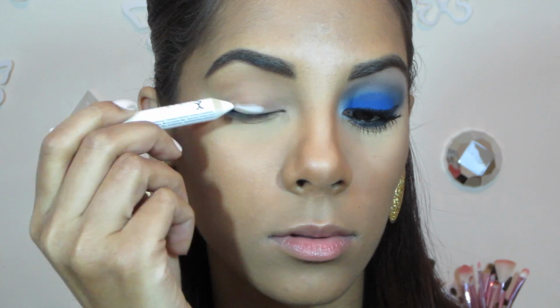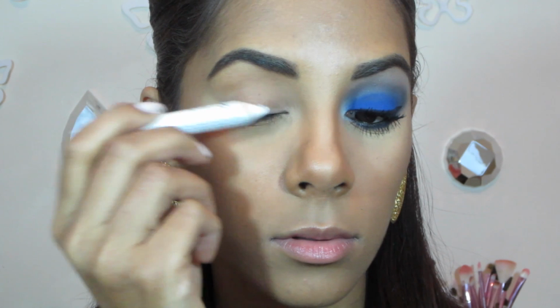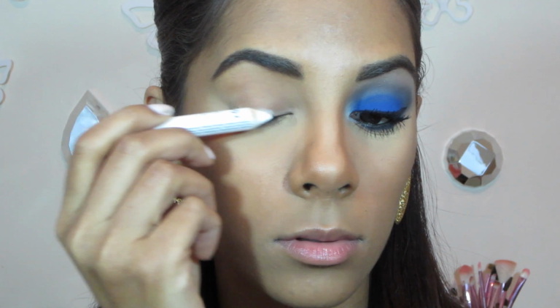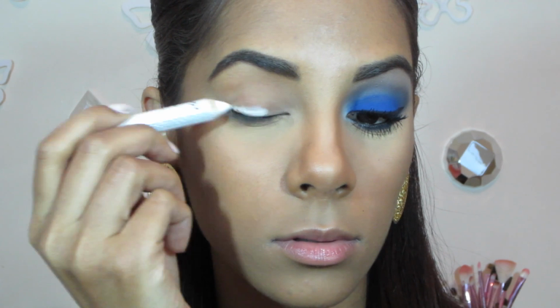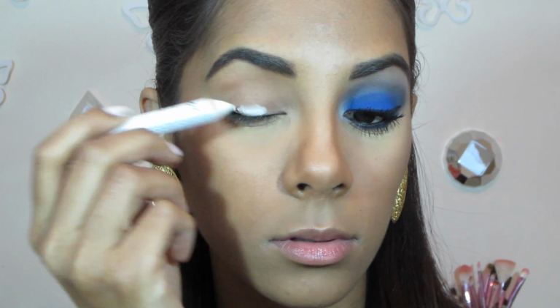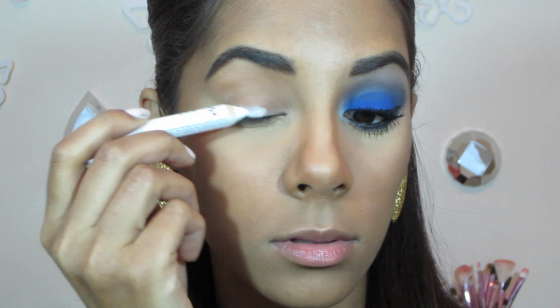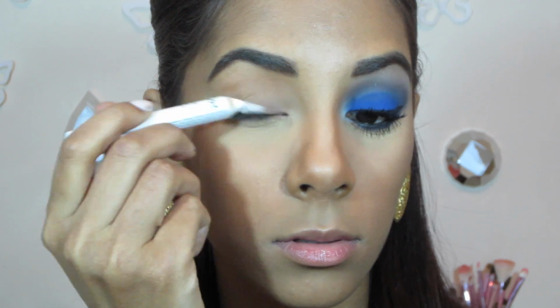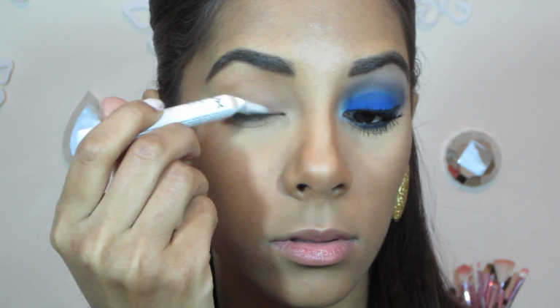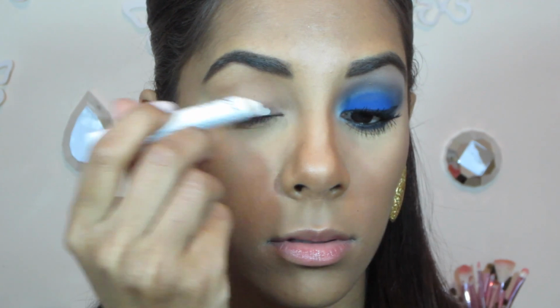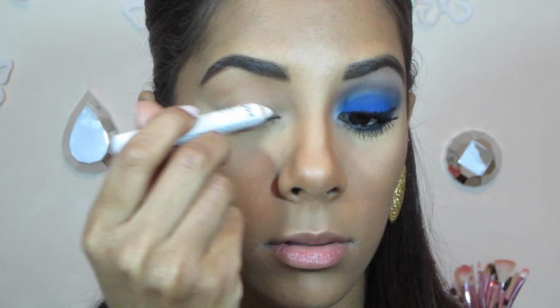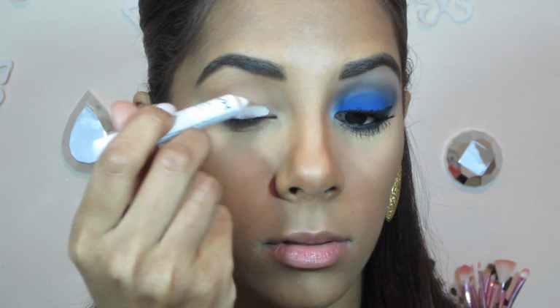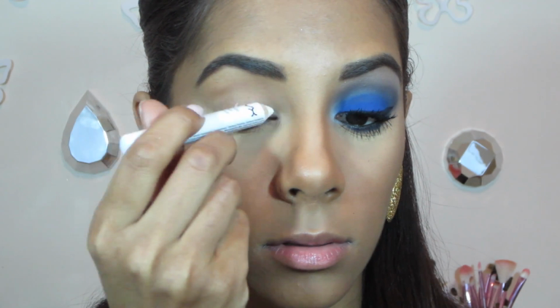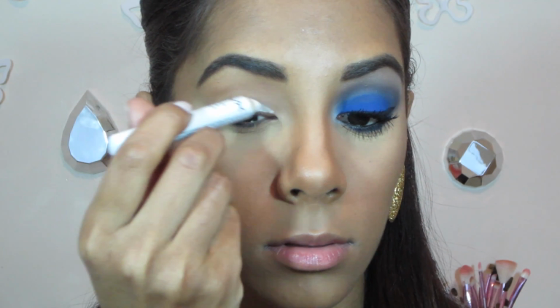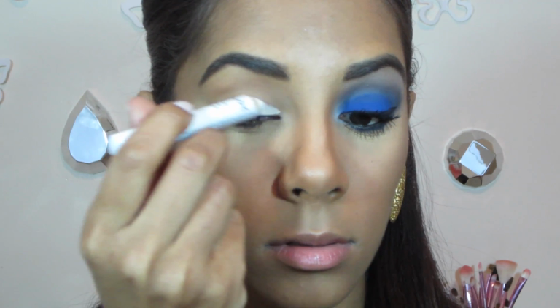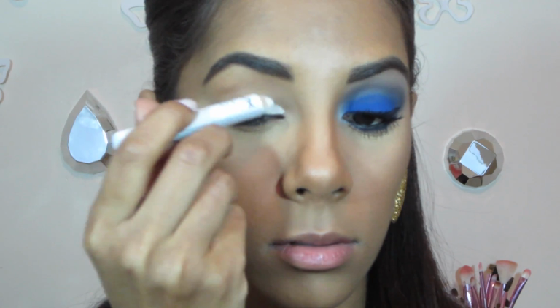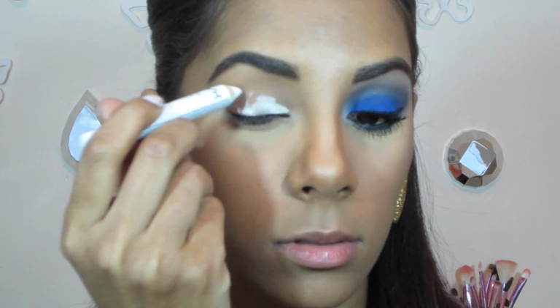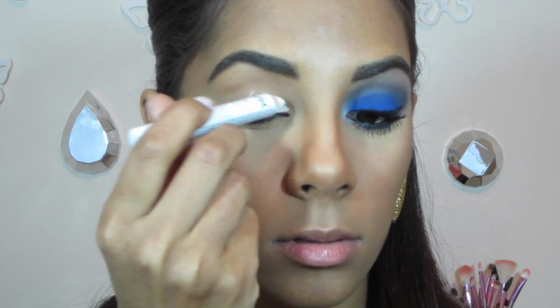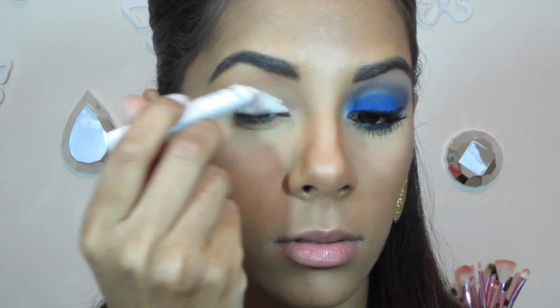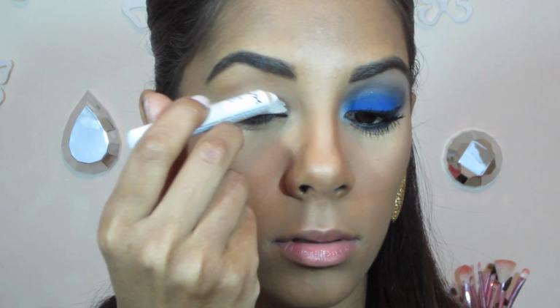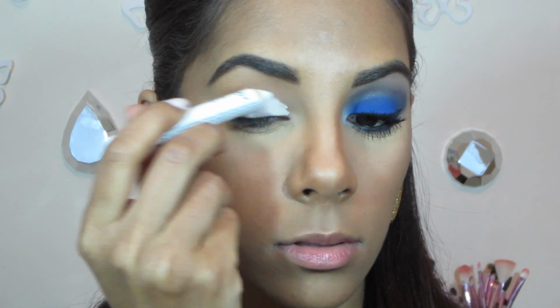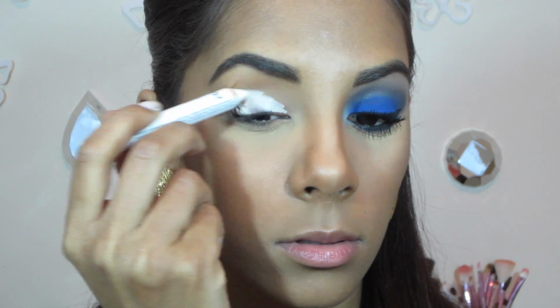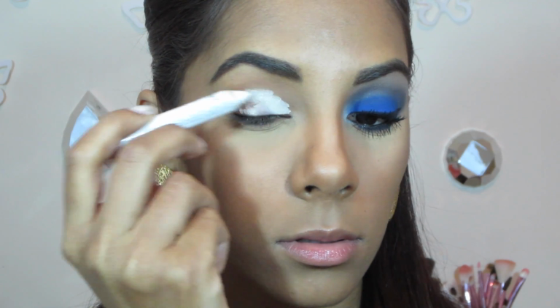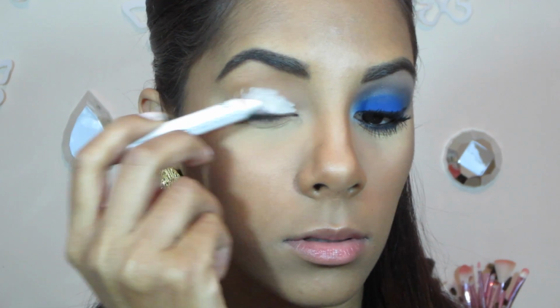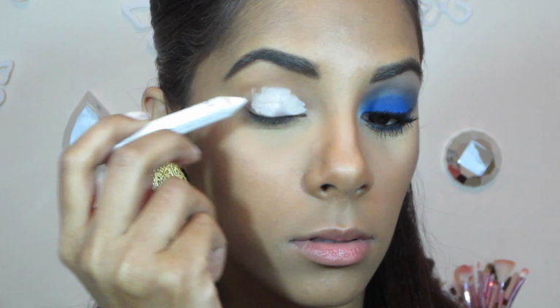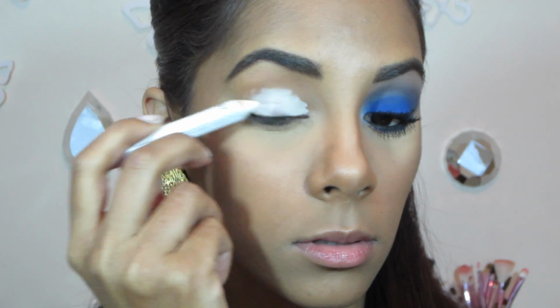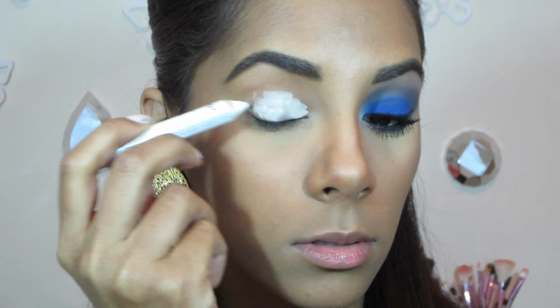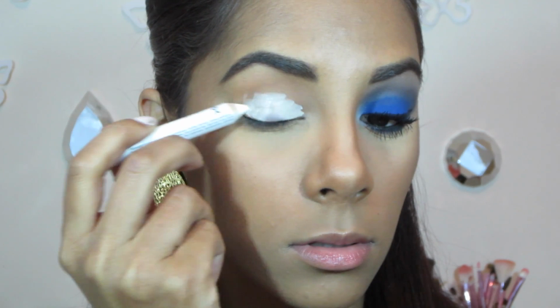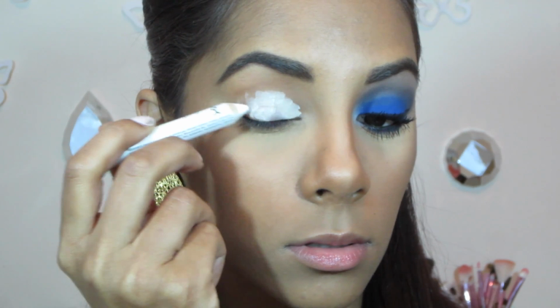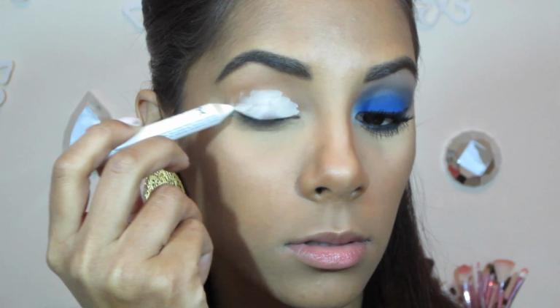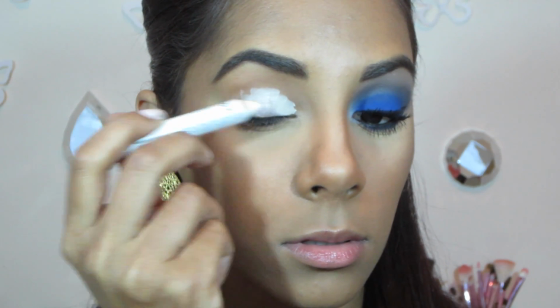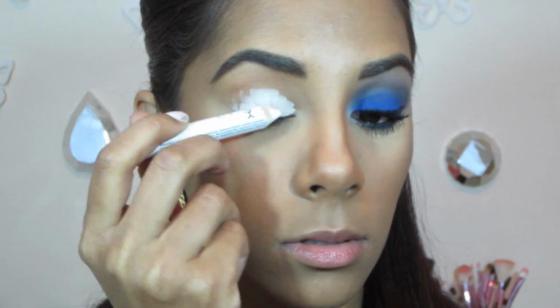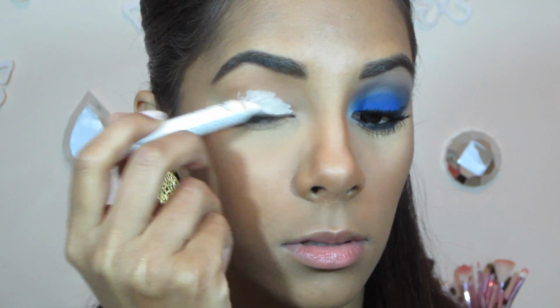I first start by applying this Snazaroo jumble pencil in Milk all over my lid and just blend it away with my P82 brush from Sigma.